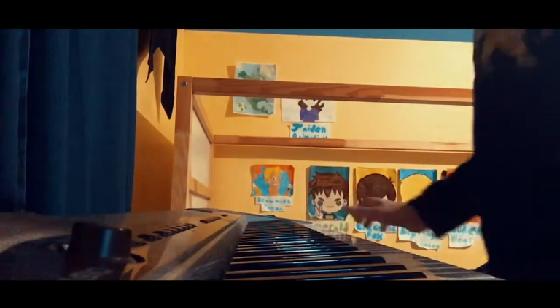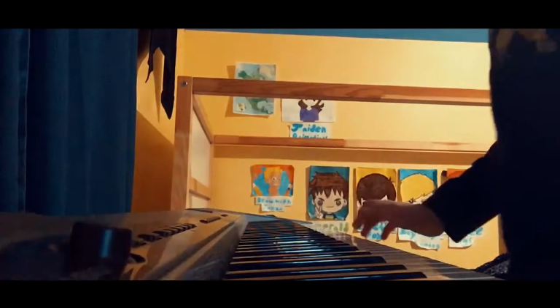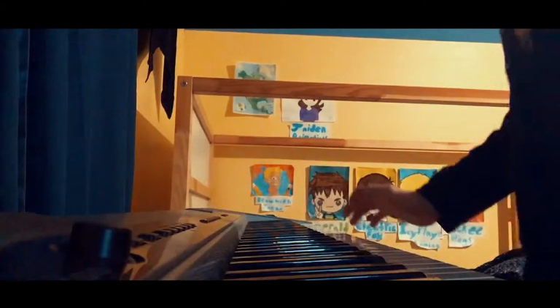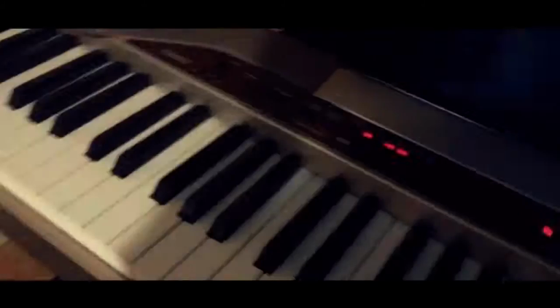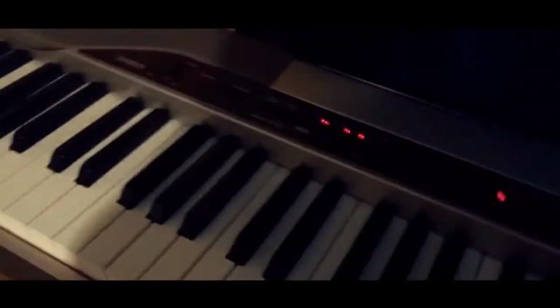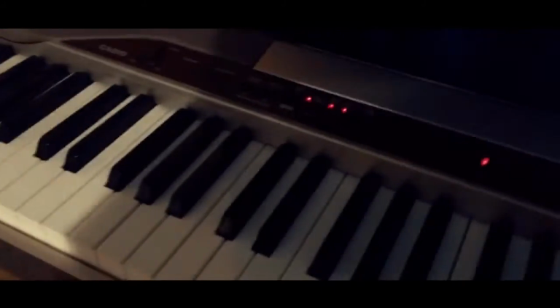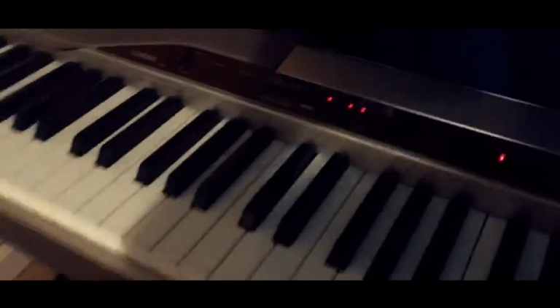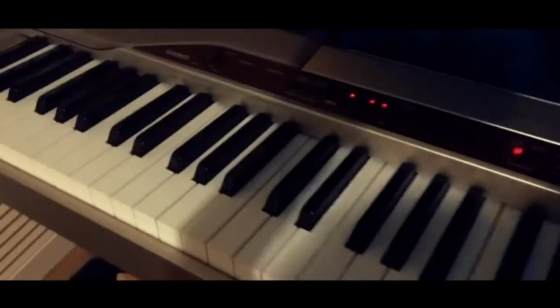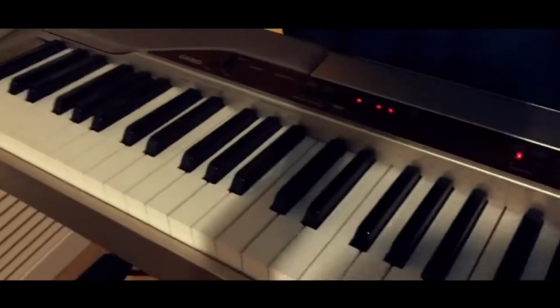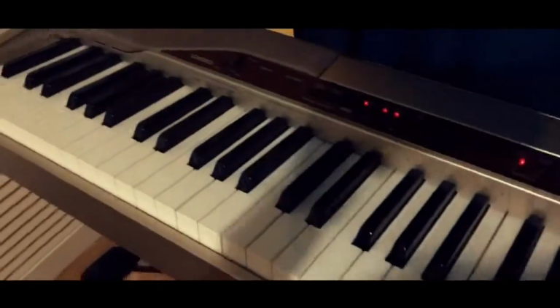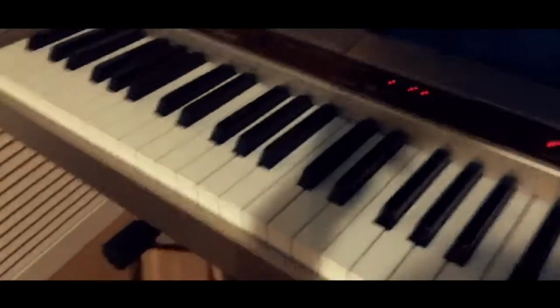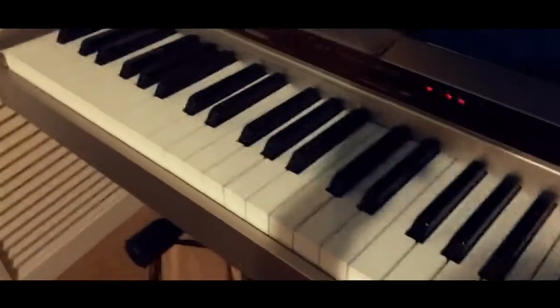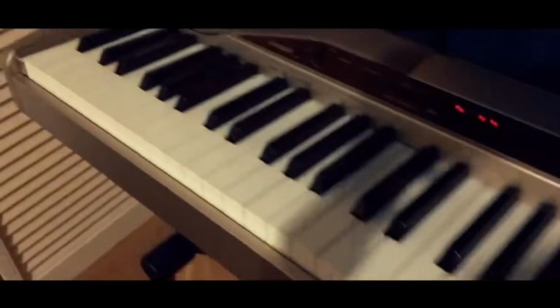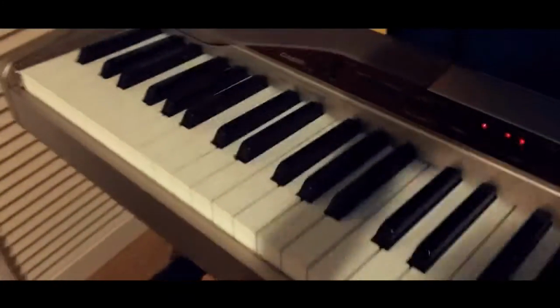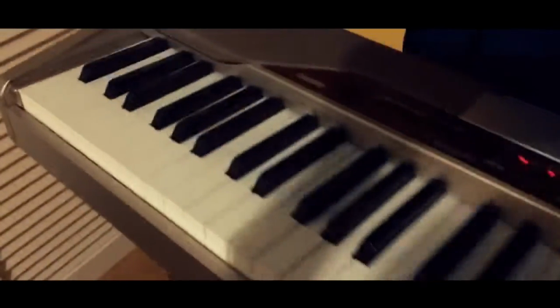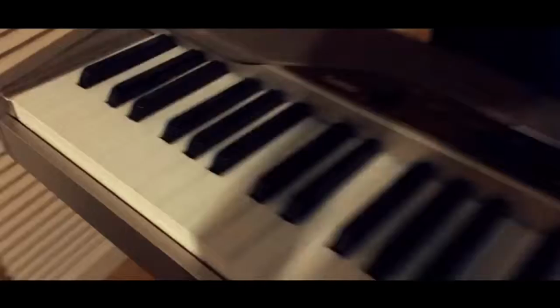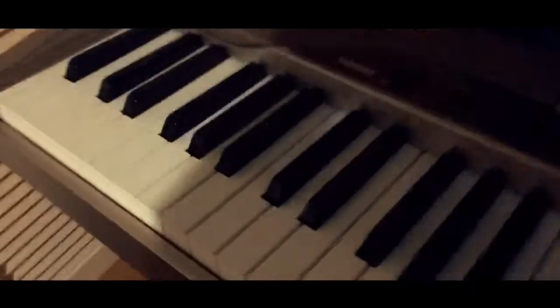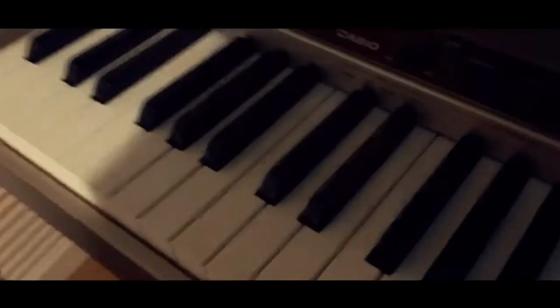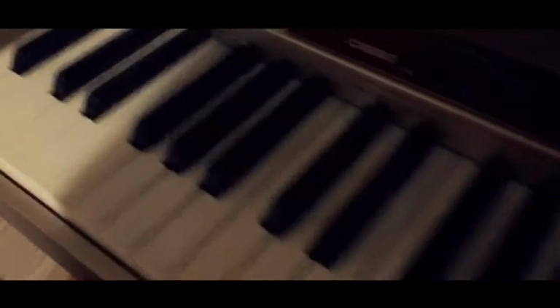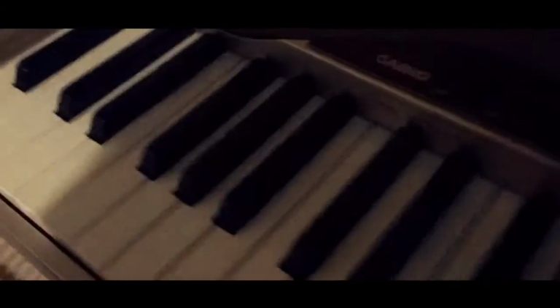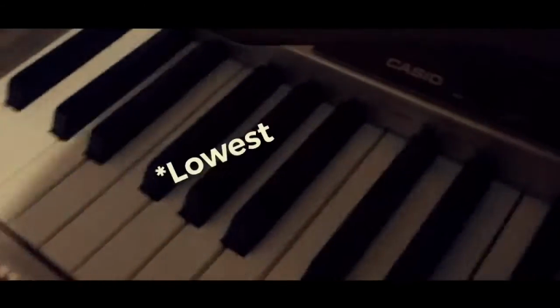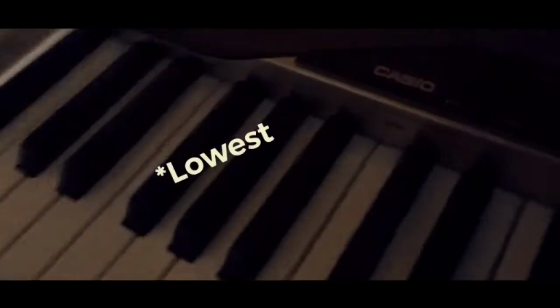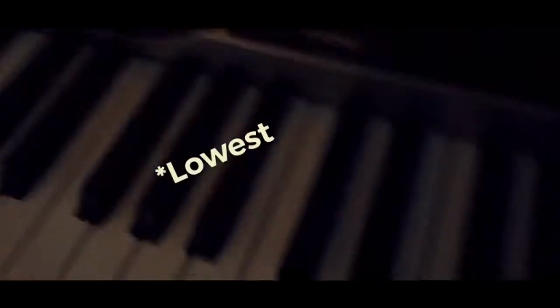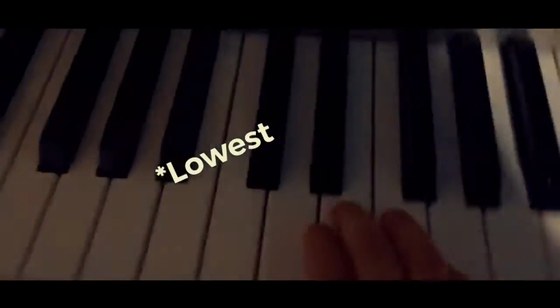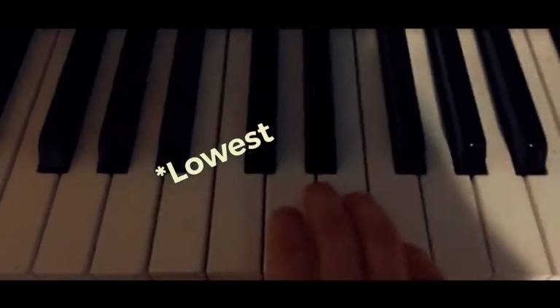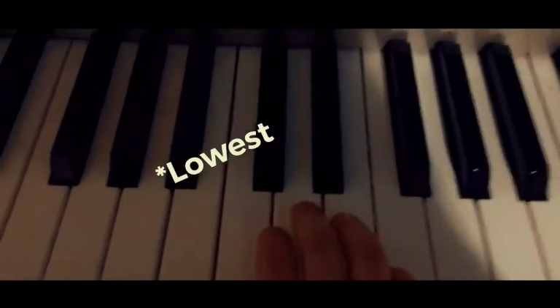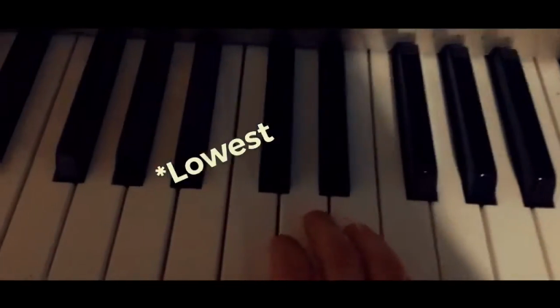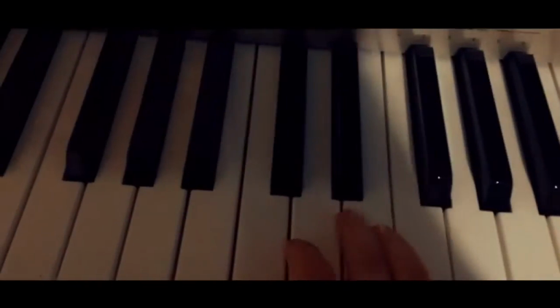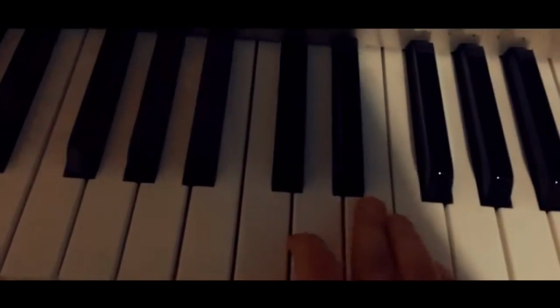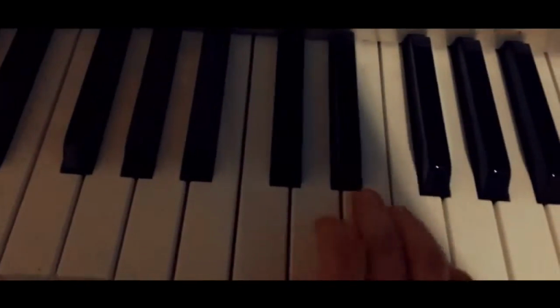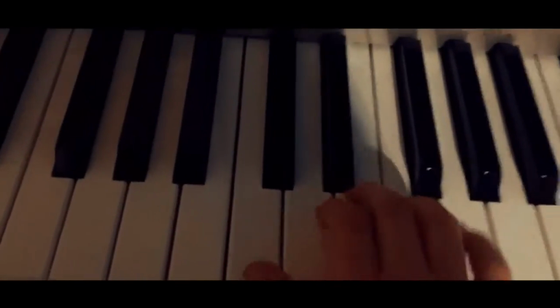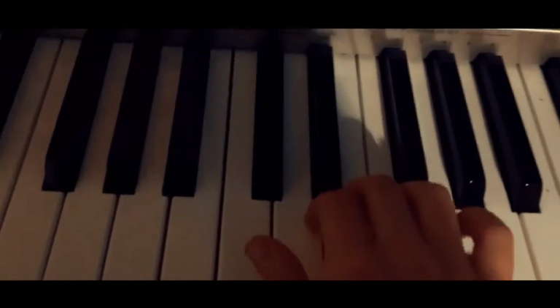Next experiment: playing Fur Elise on the highest octave with a for-release setting.